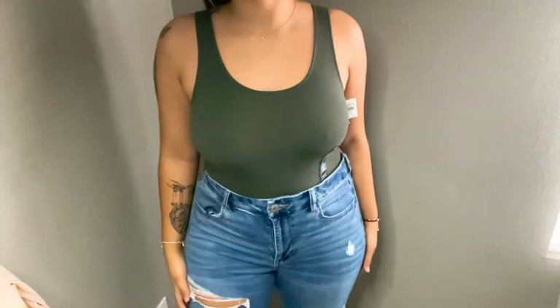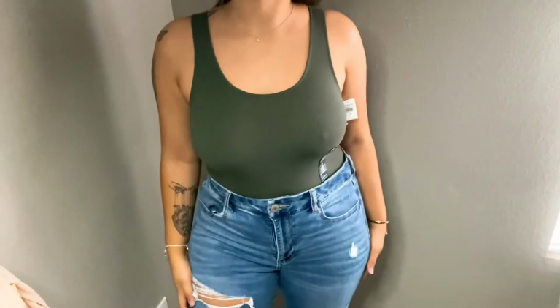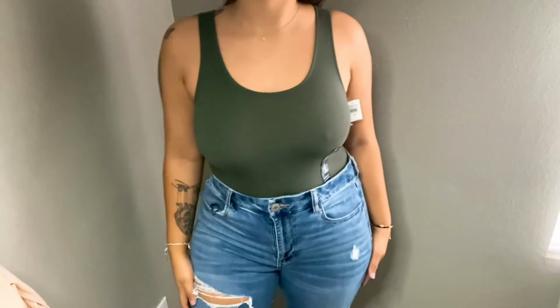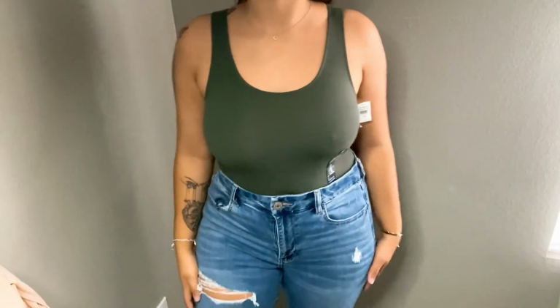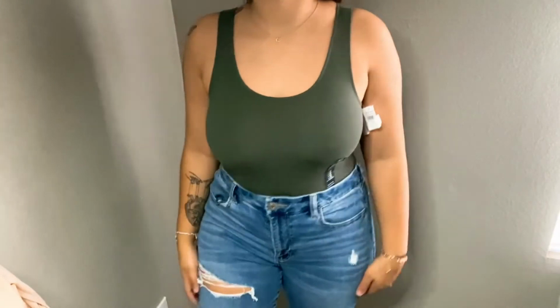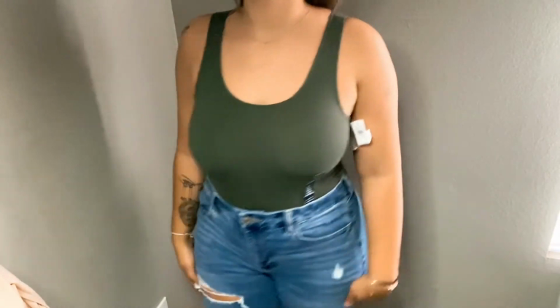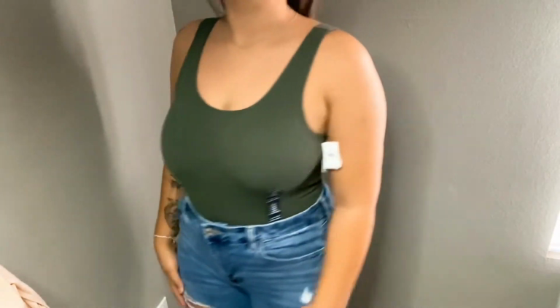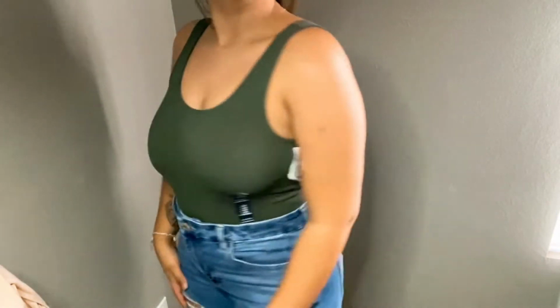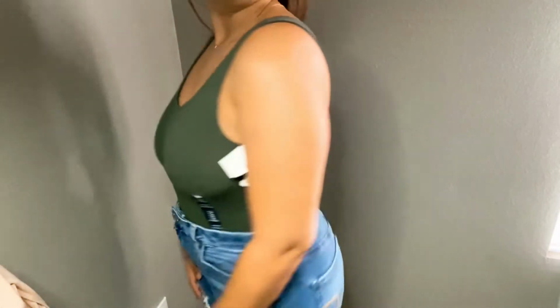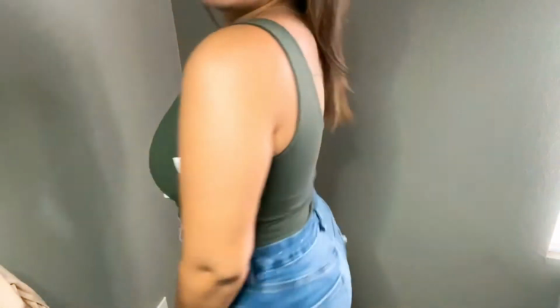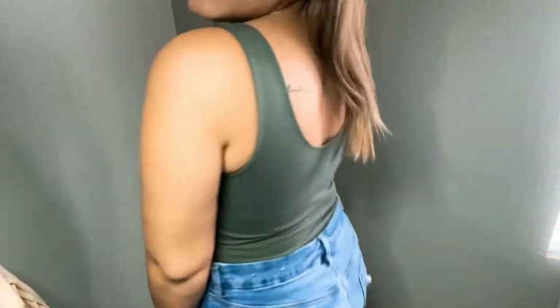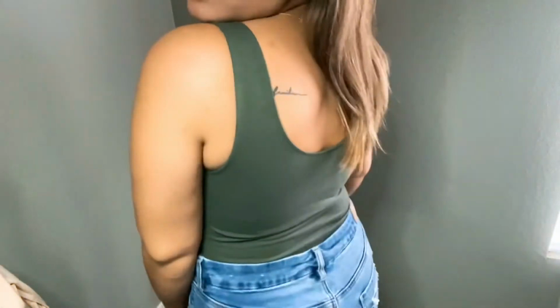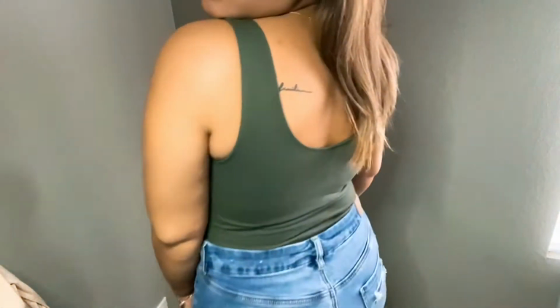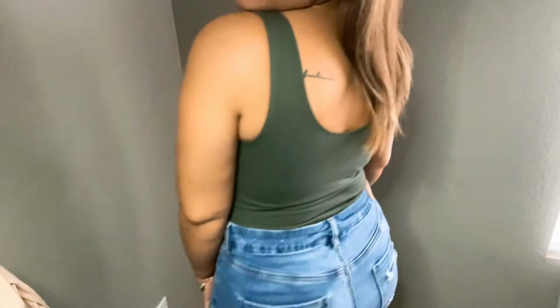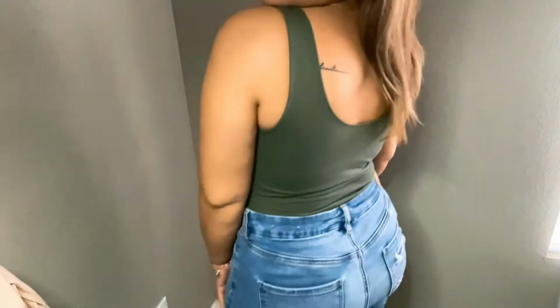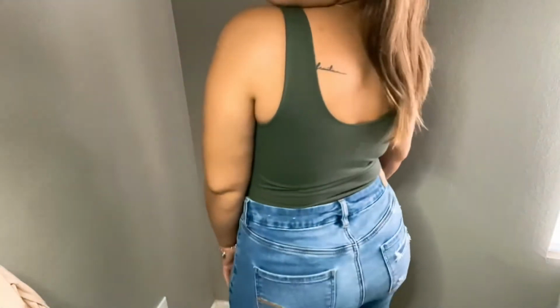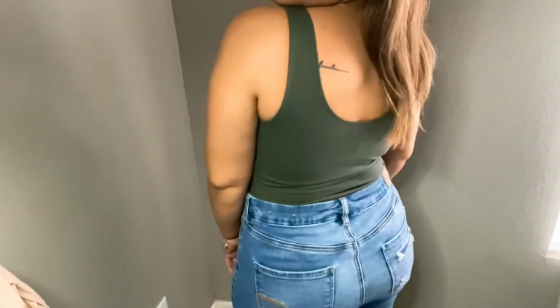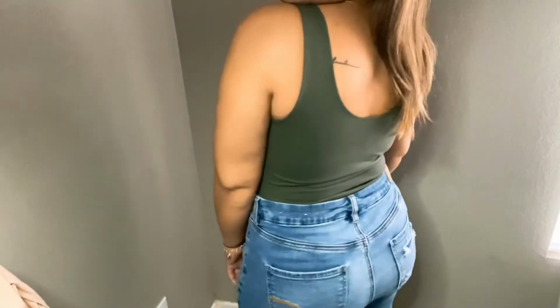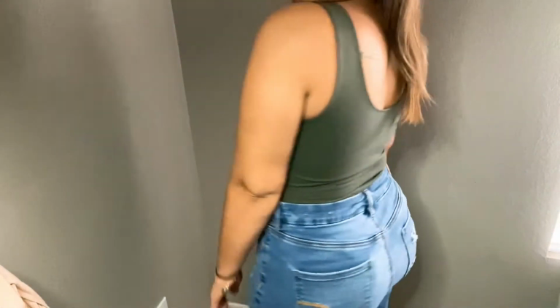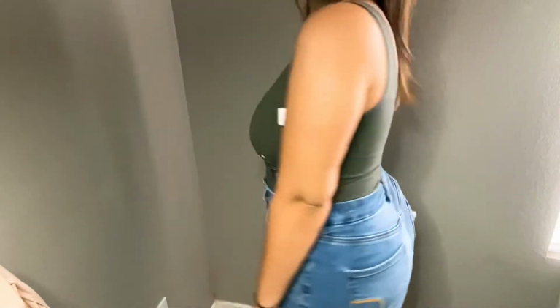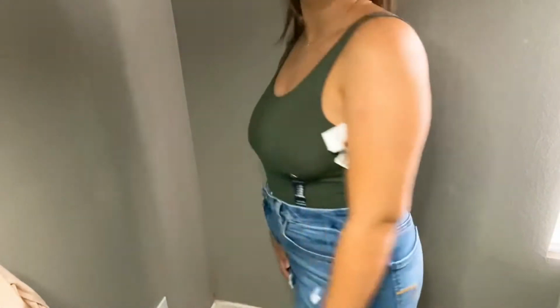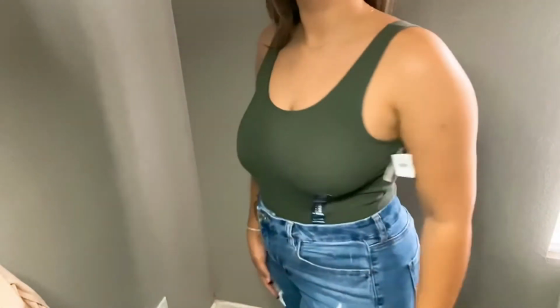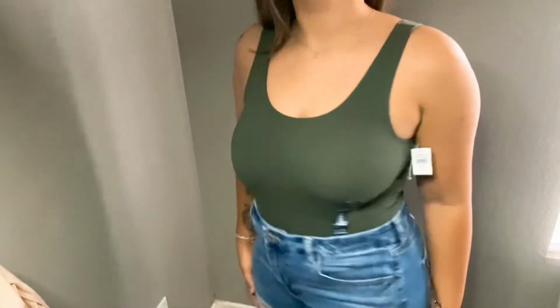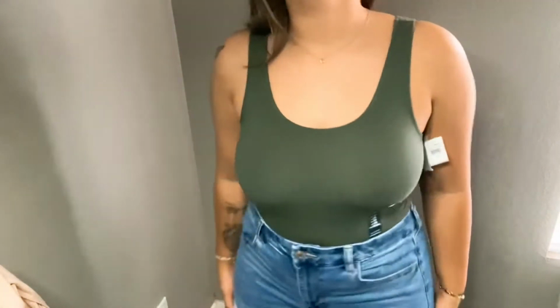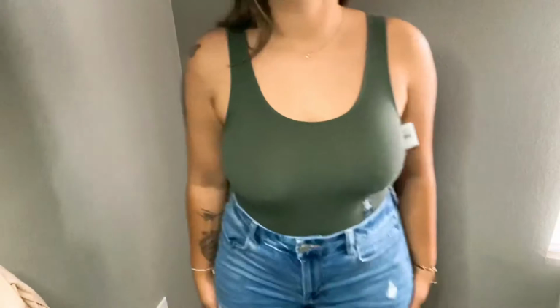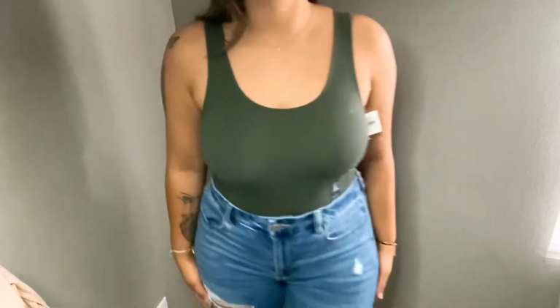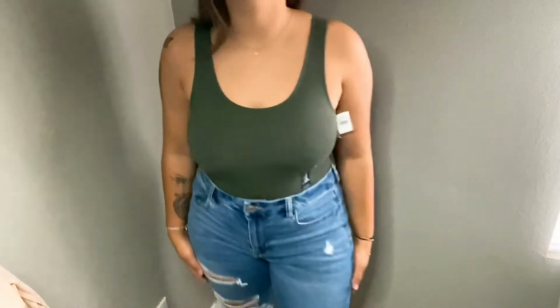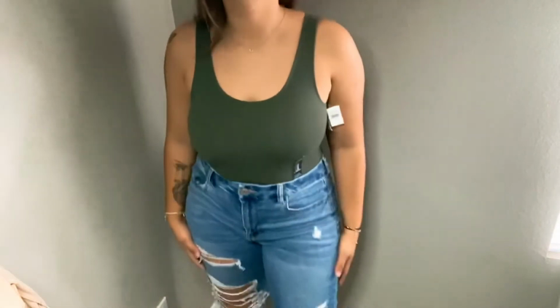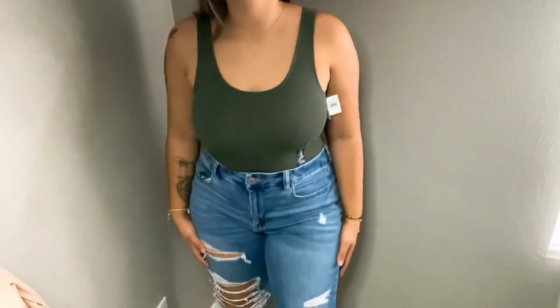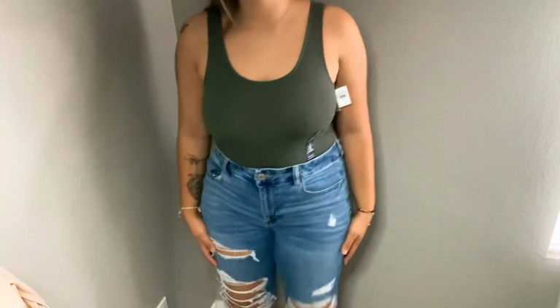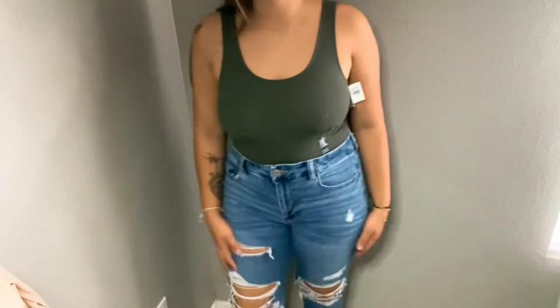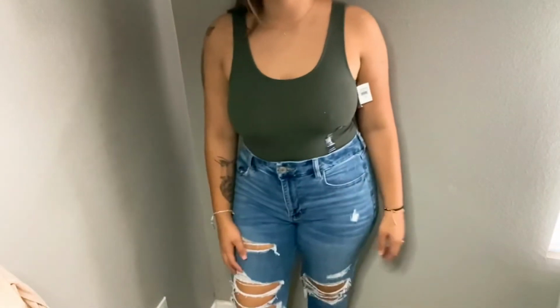I am absolutely obsessed with this bodysuit — it's from Gap, it was eight dollars, and the size is extra small. Surprise that it fit me!